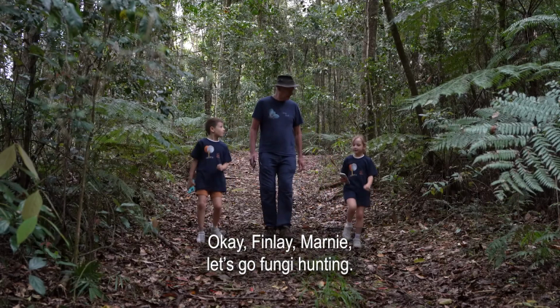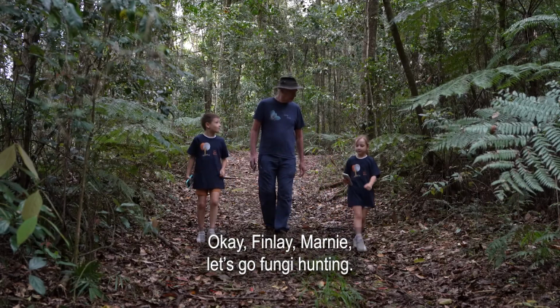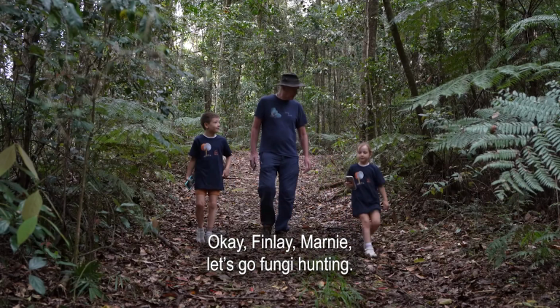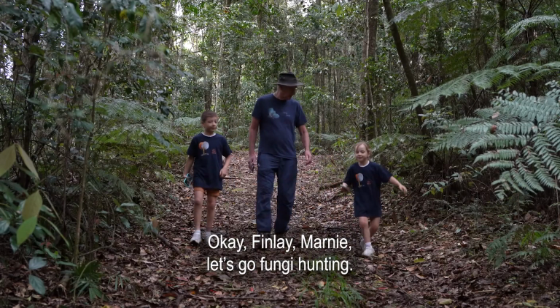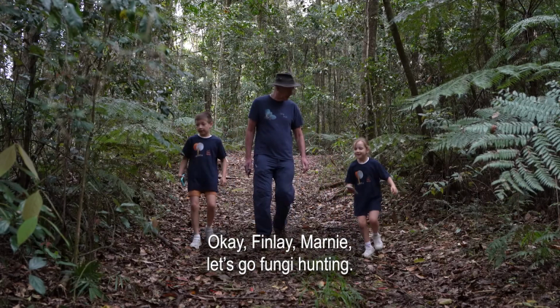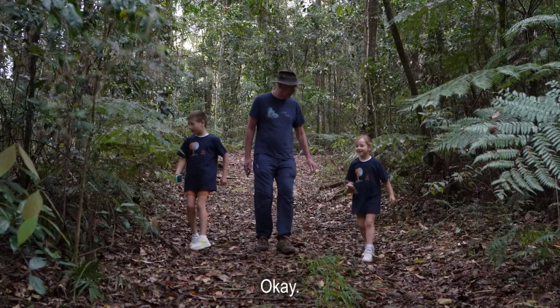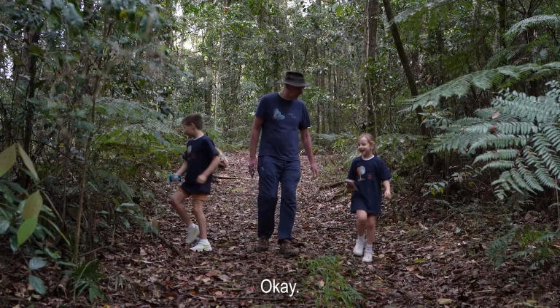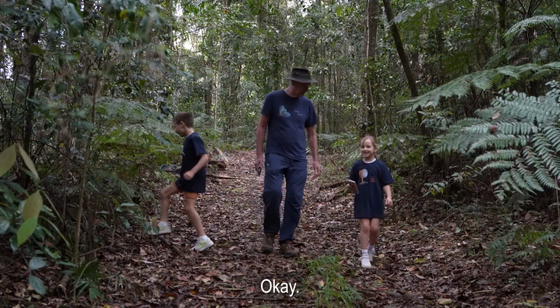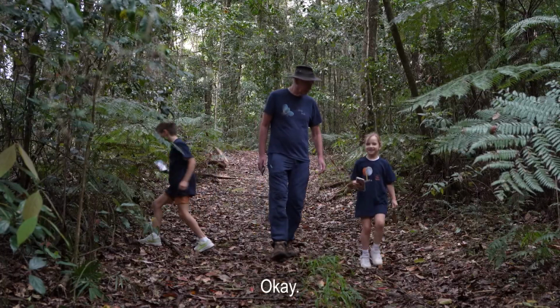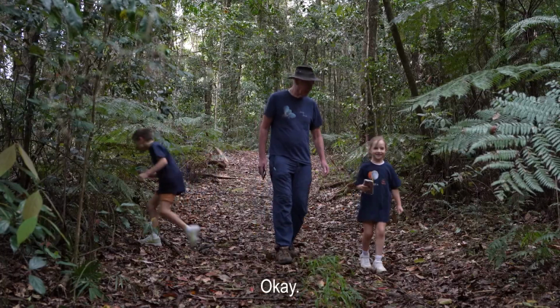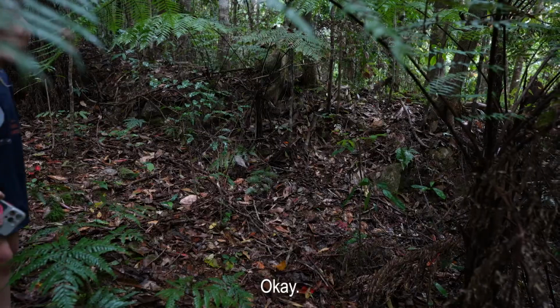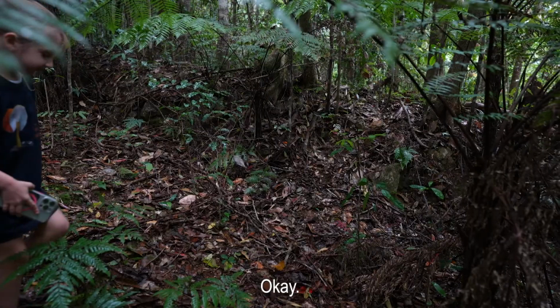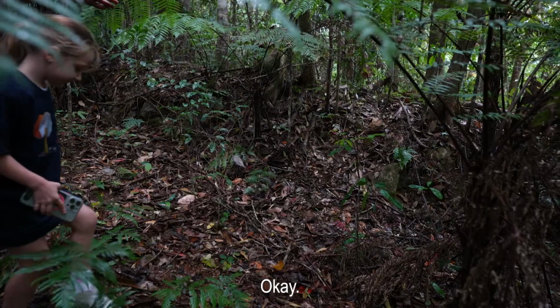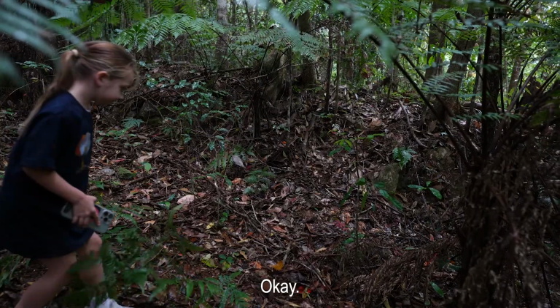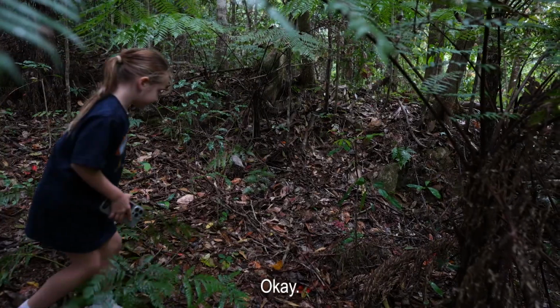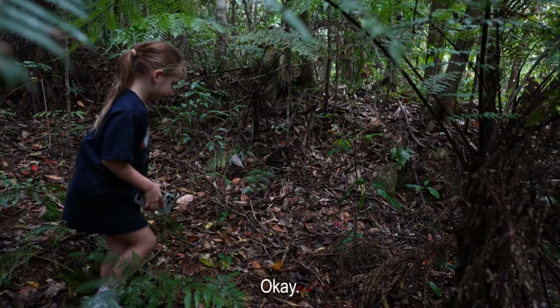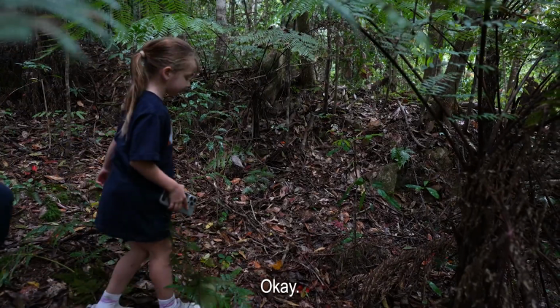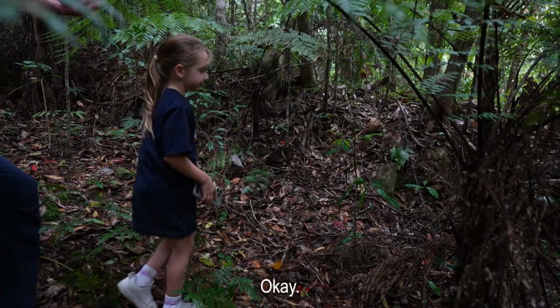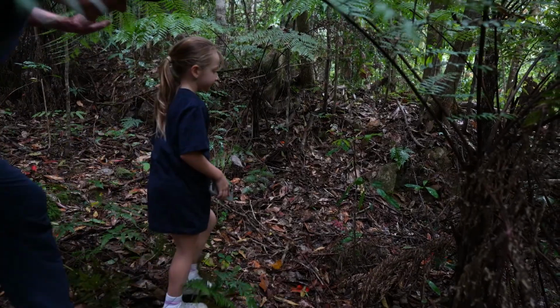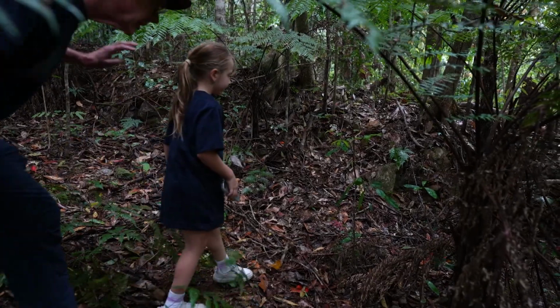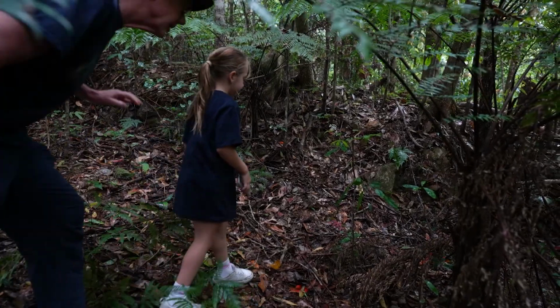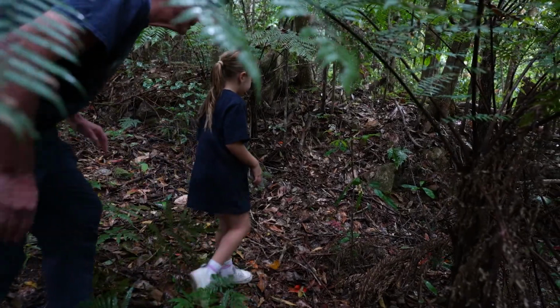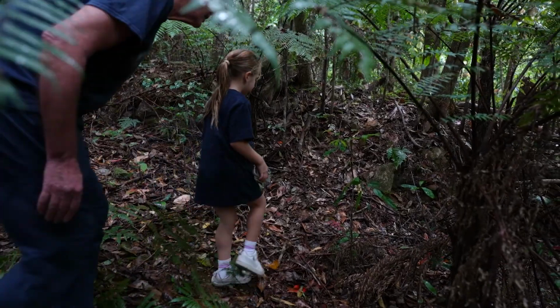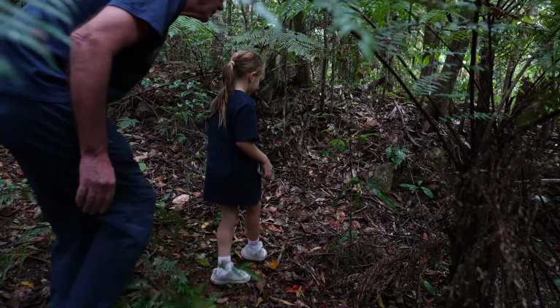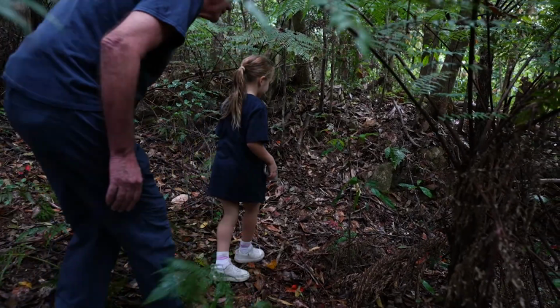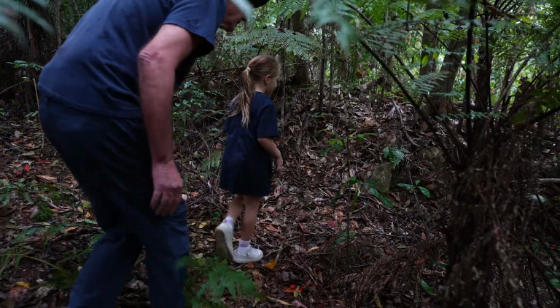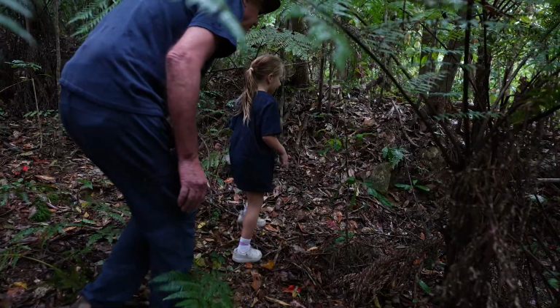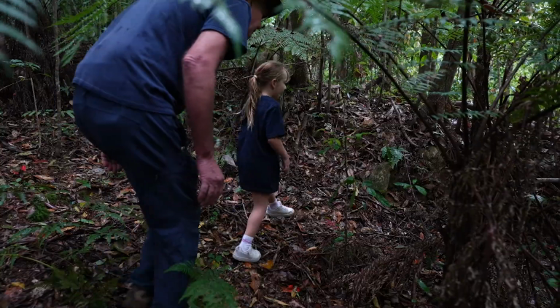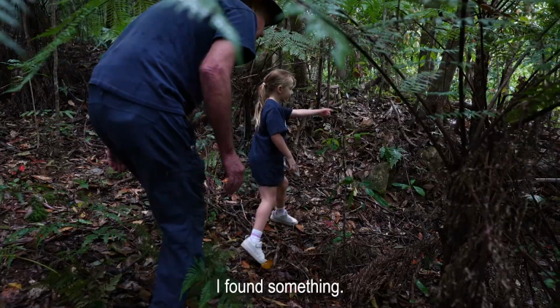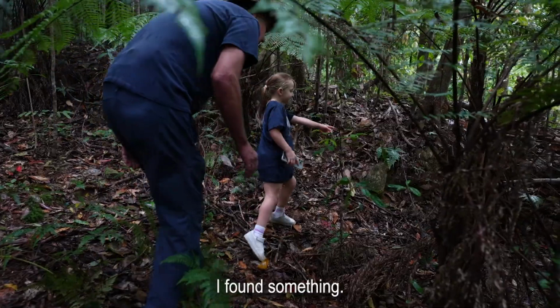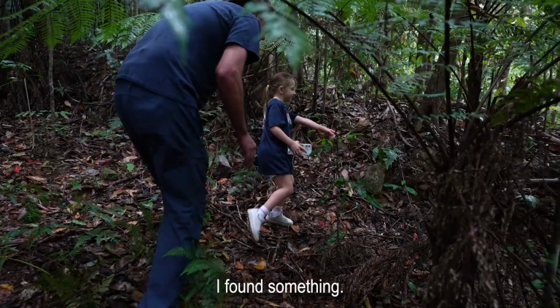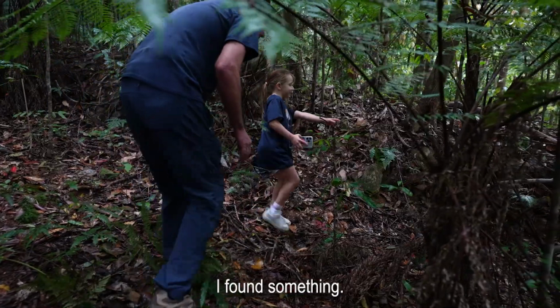Let's go fungi hunting! I found something!